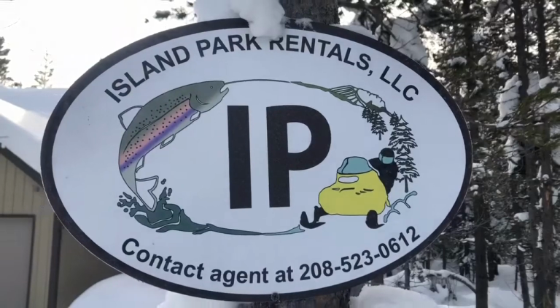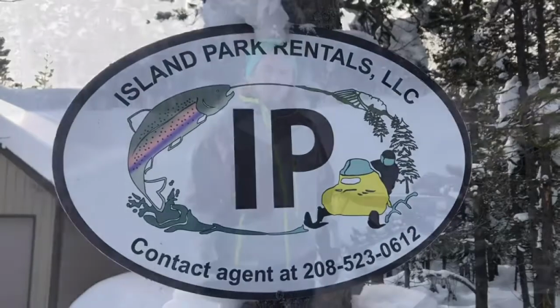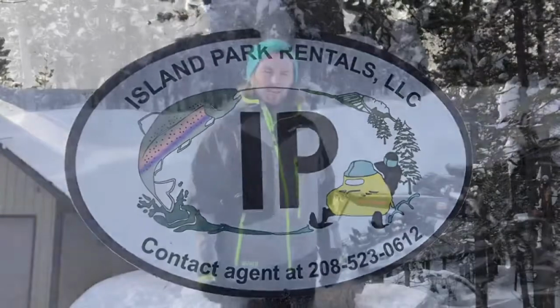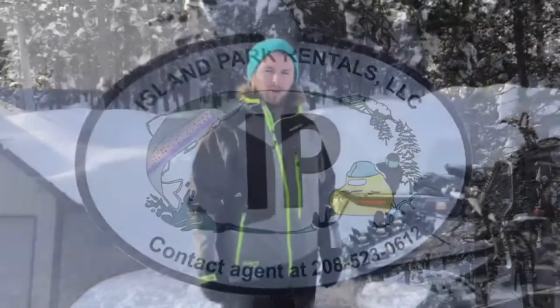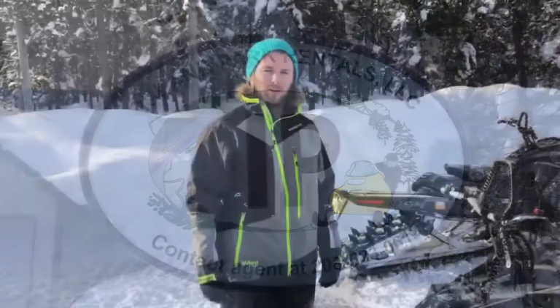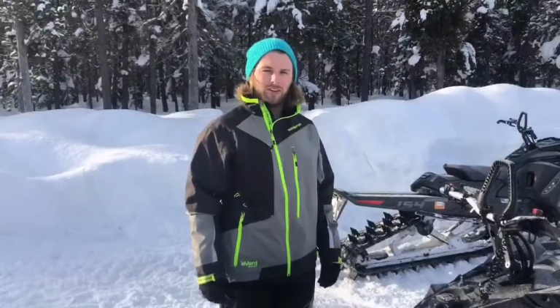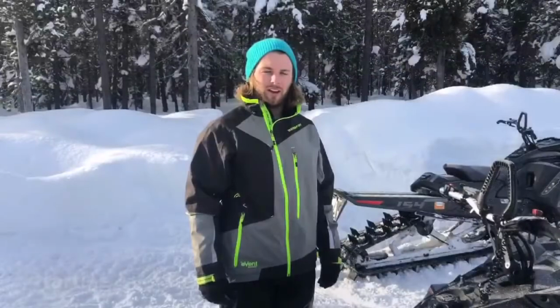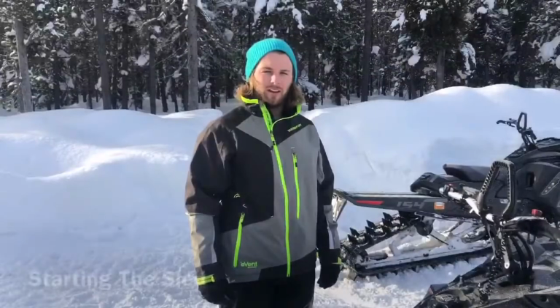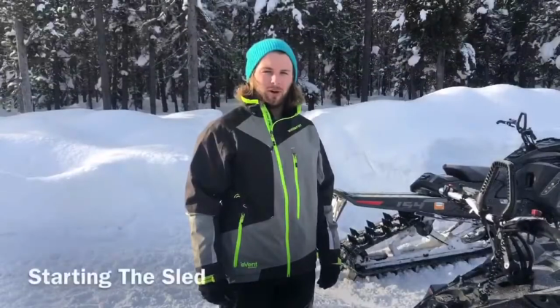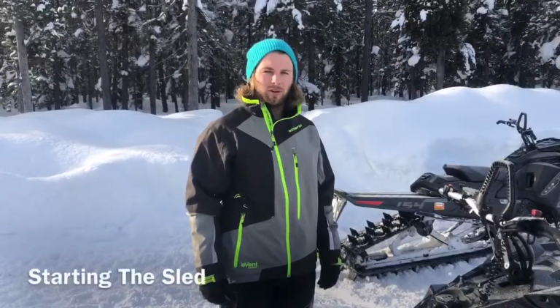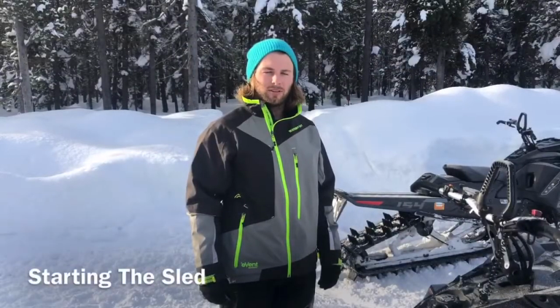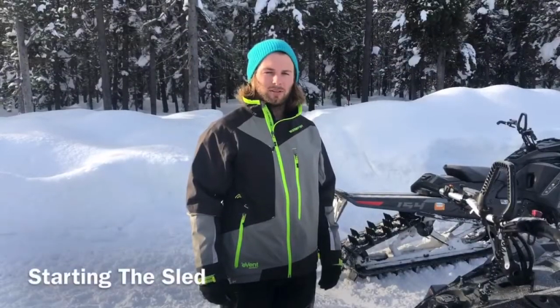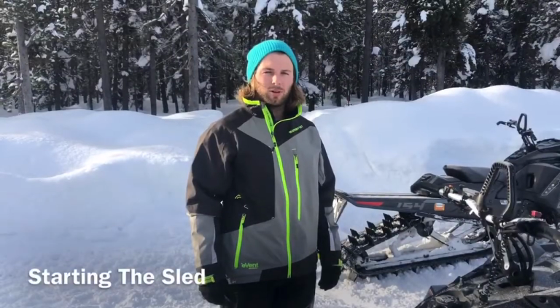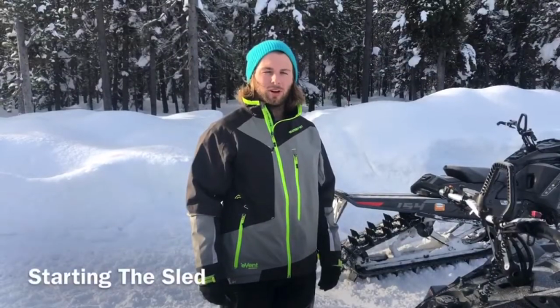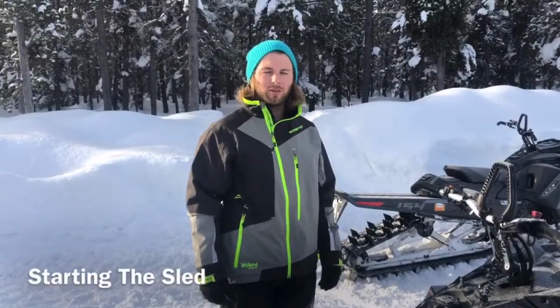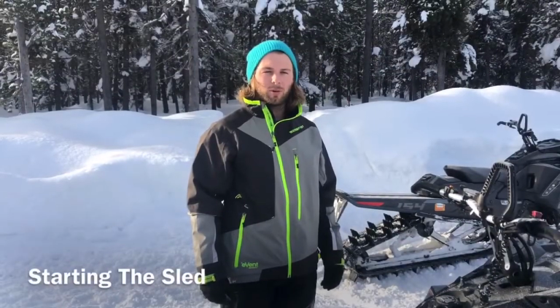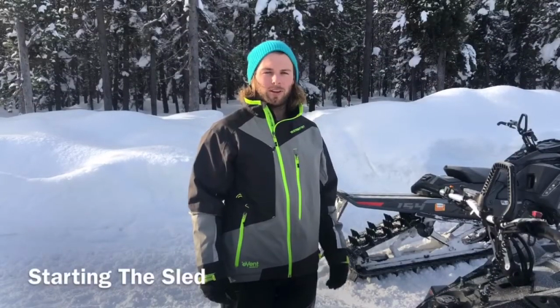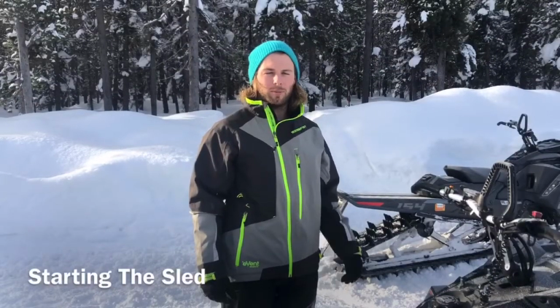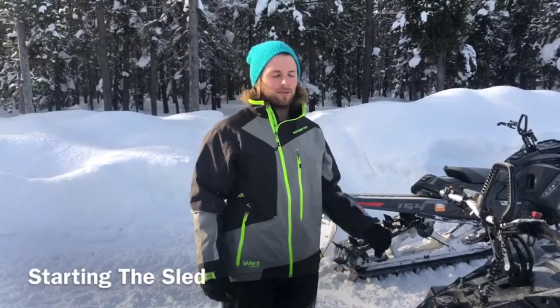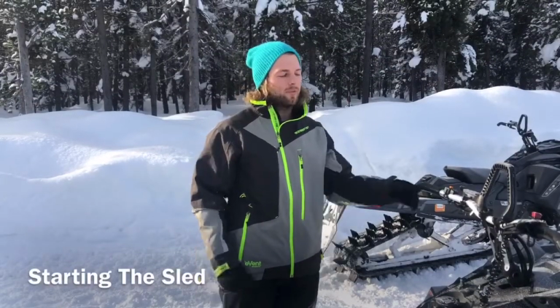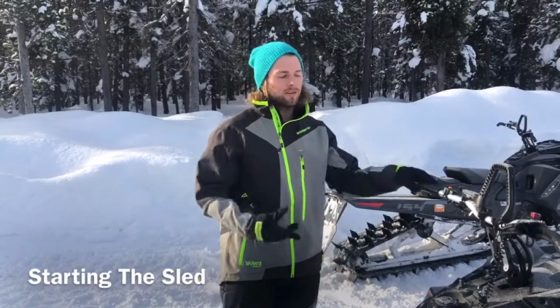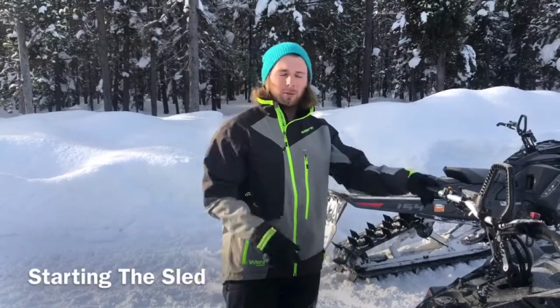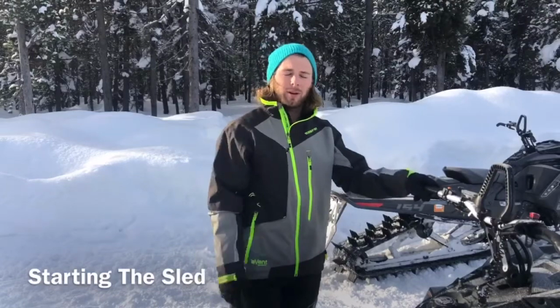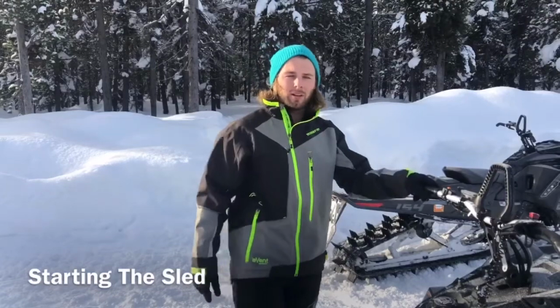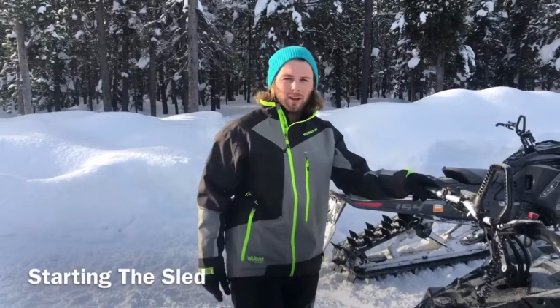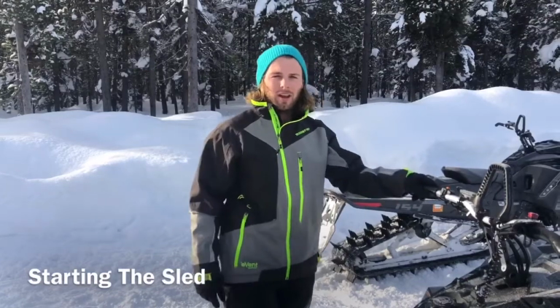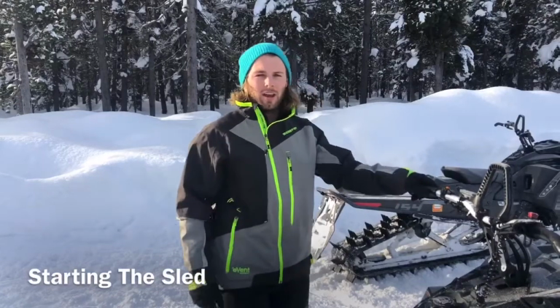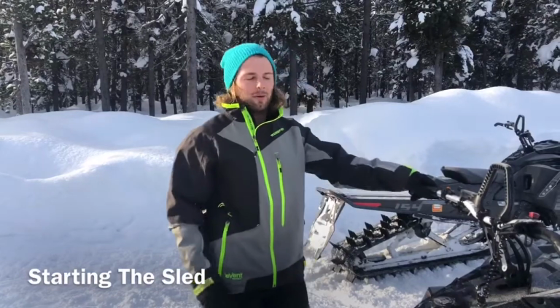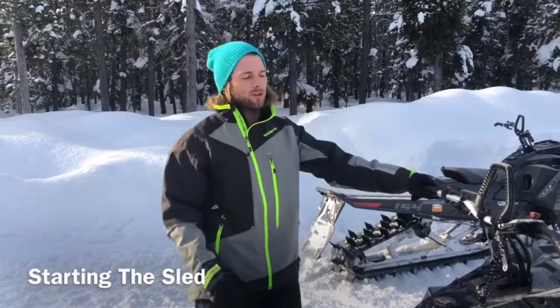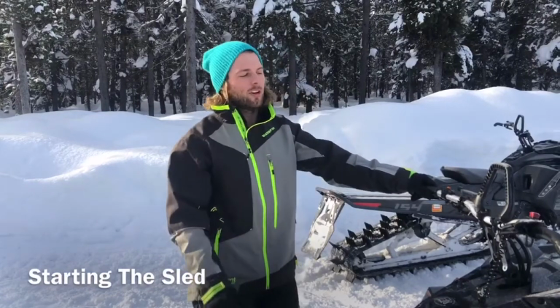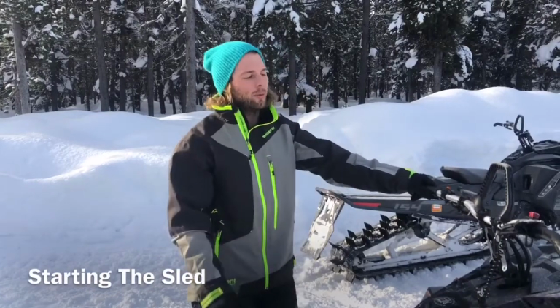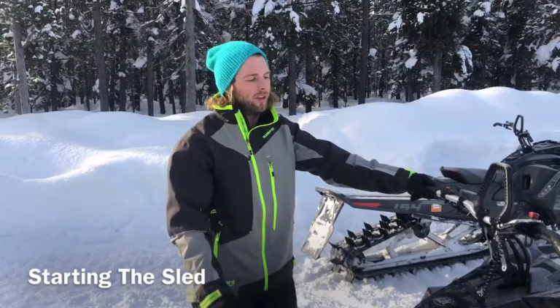It's Jake here with Island Park Rentals. Just wanted to go over some quick tips for your snowmobile rental and show you a couple things.